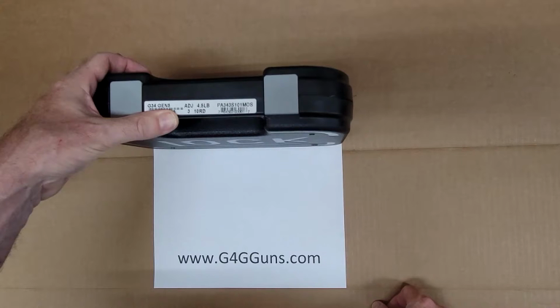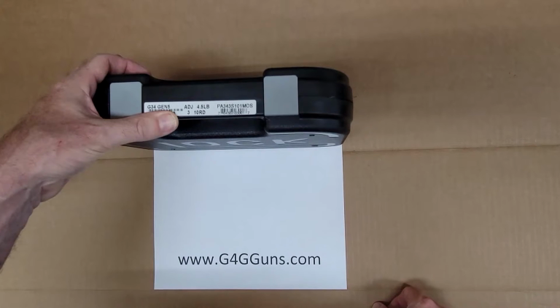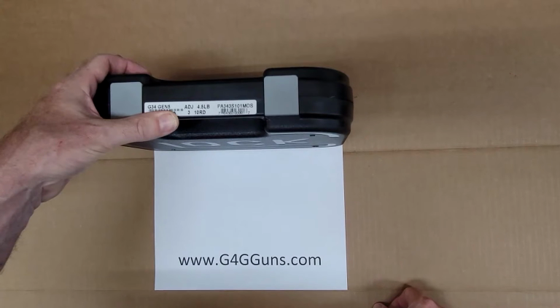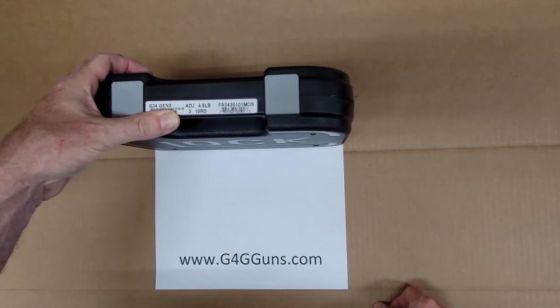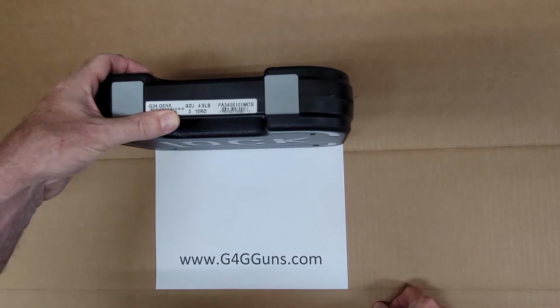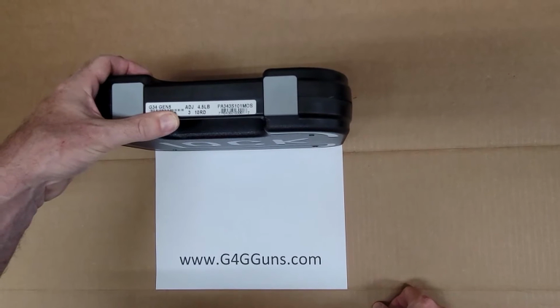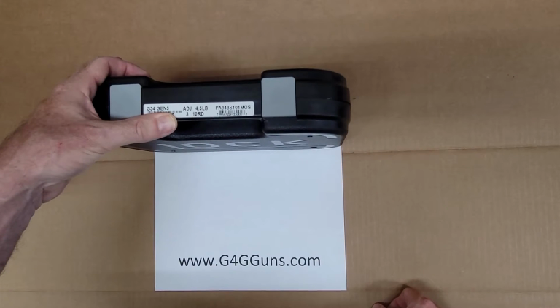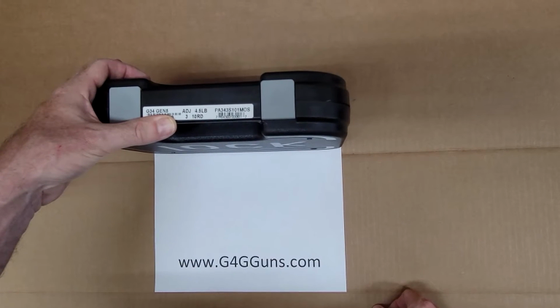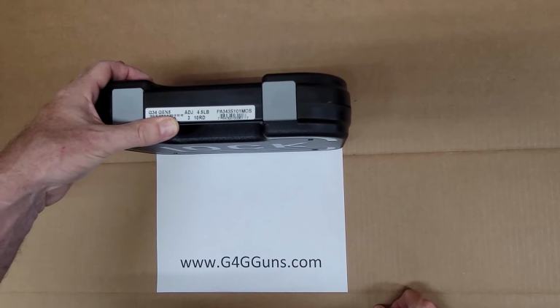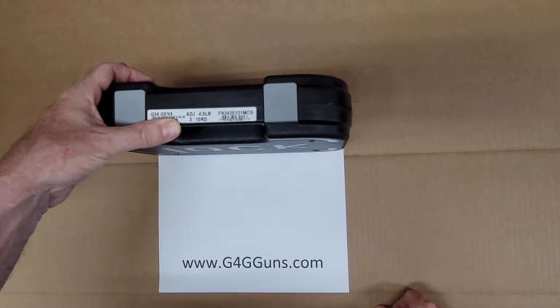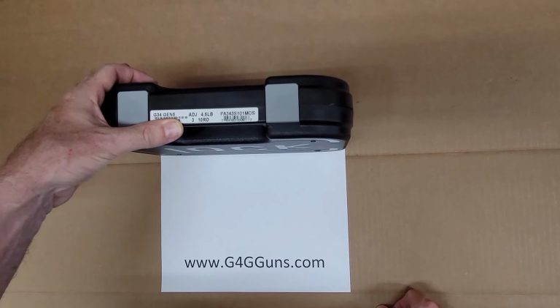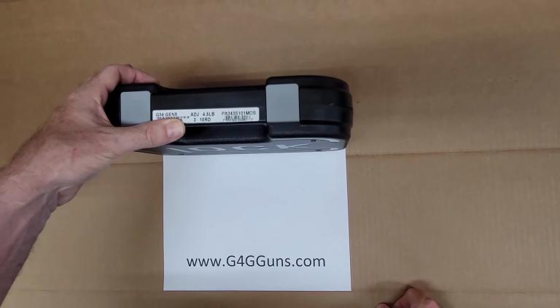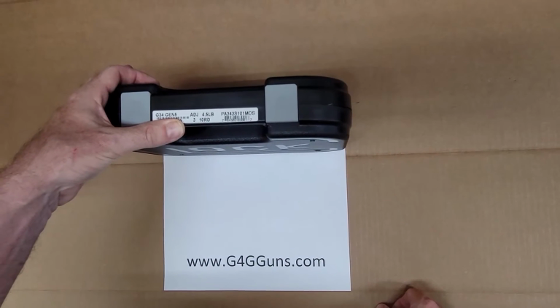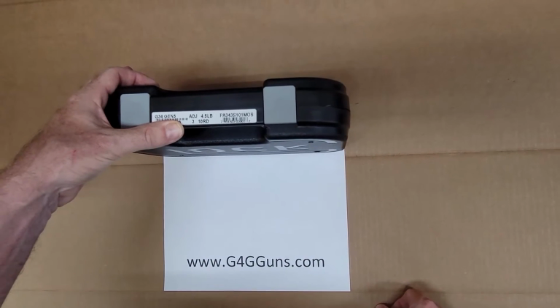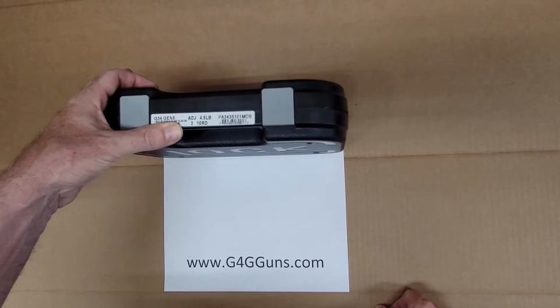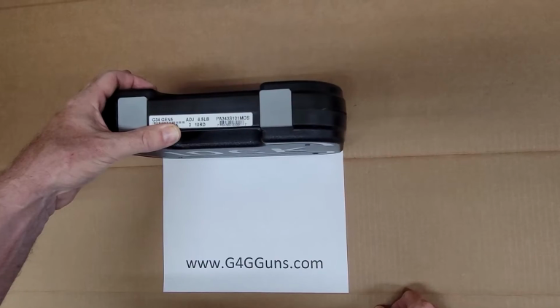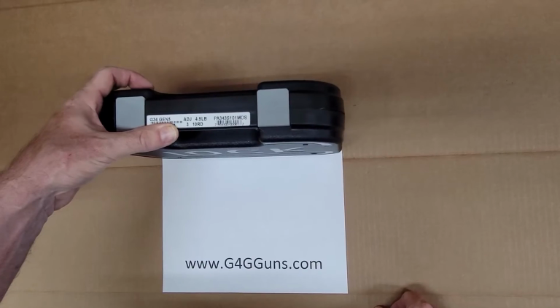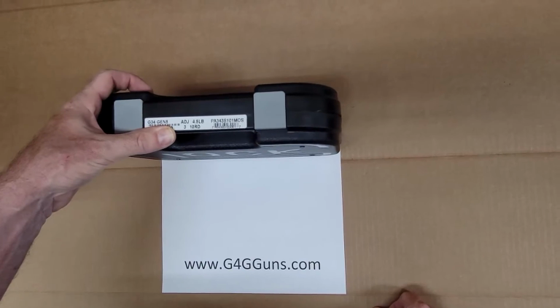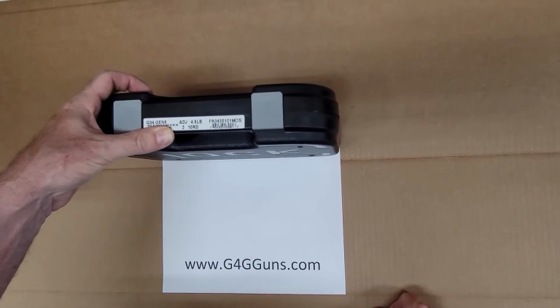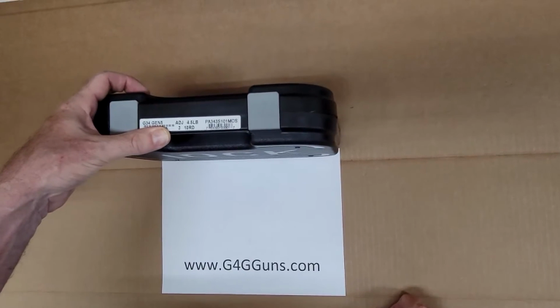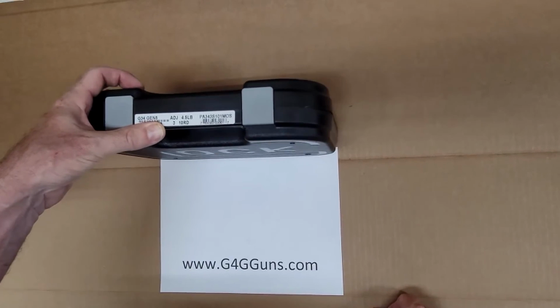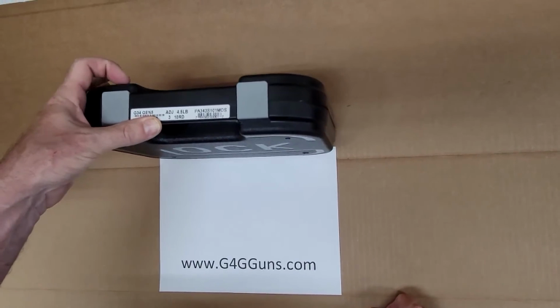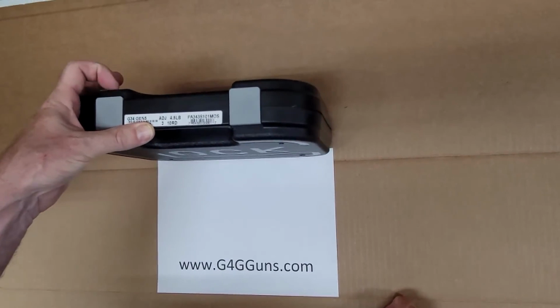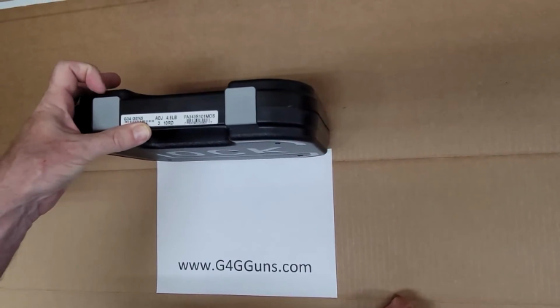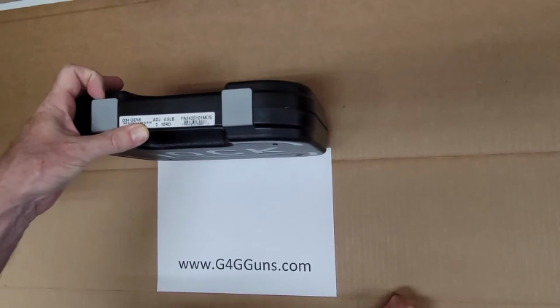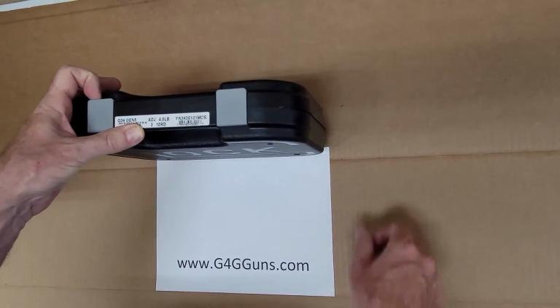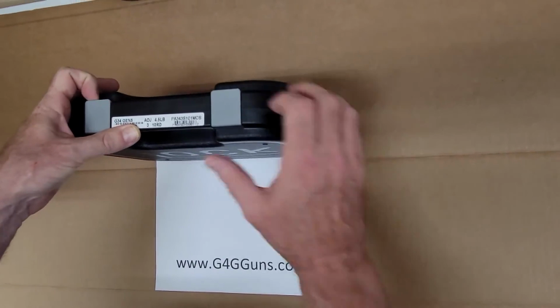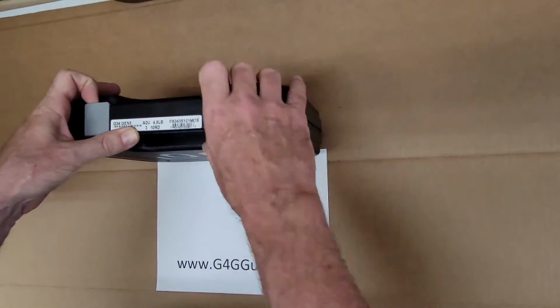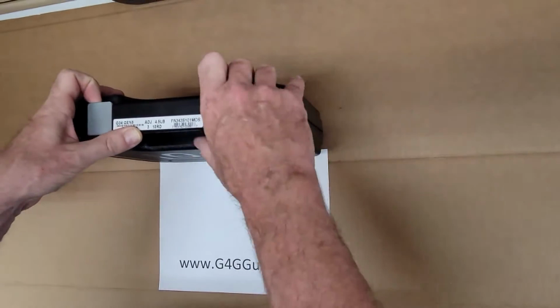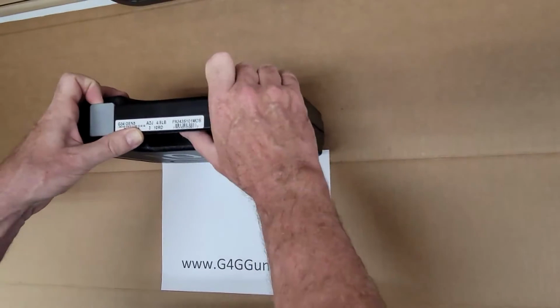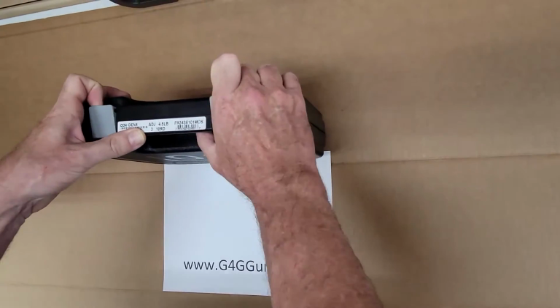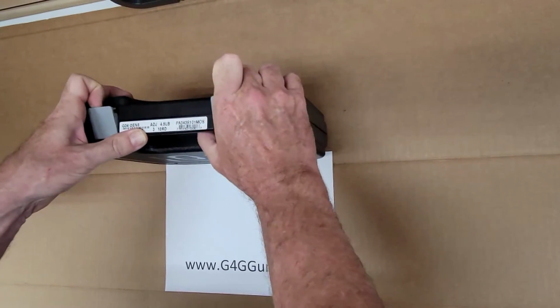G4G Guns here, unboxing the Glock G34 Gen 5 M.O.S.